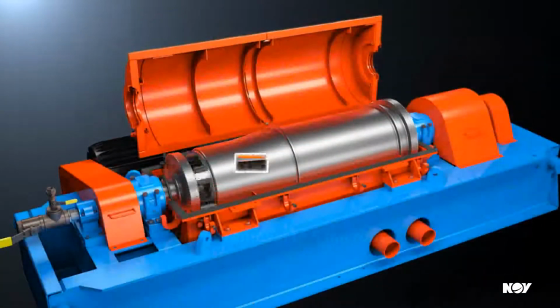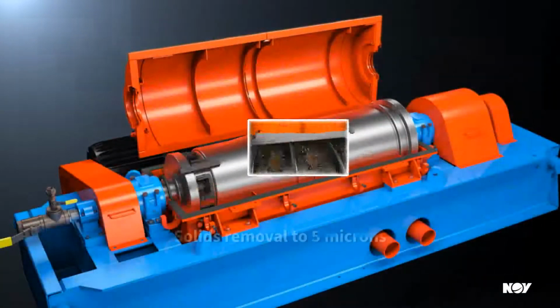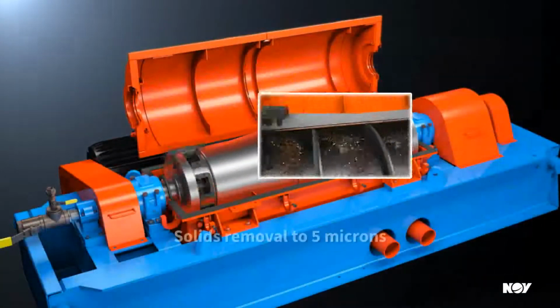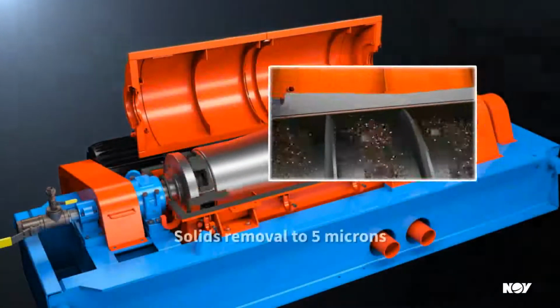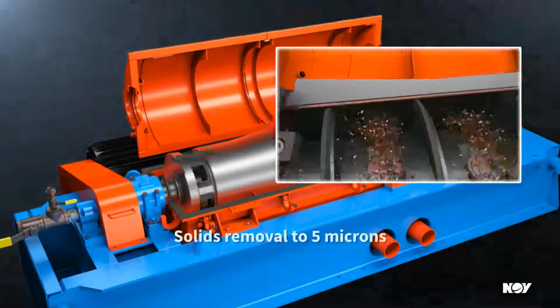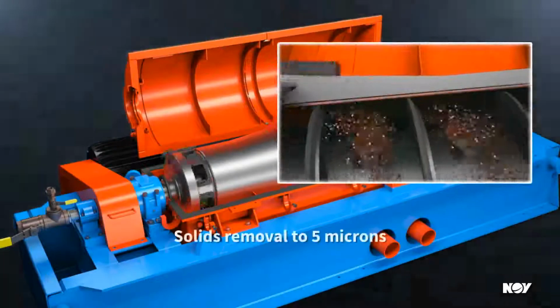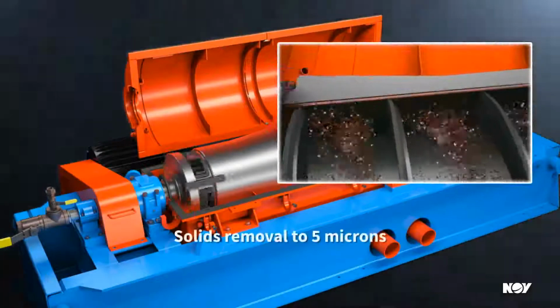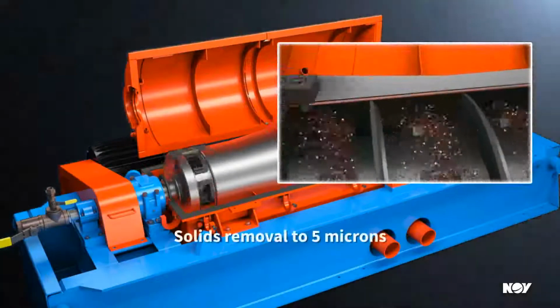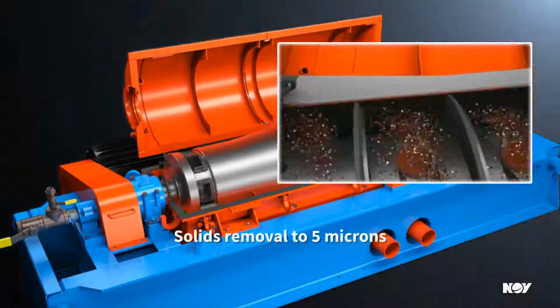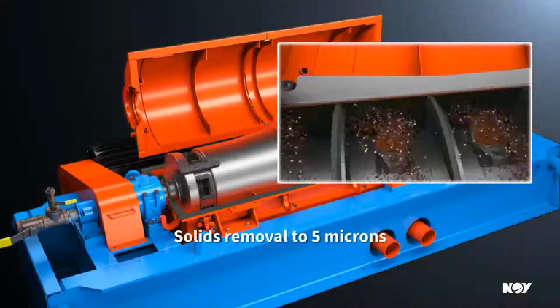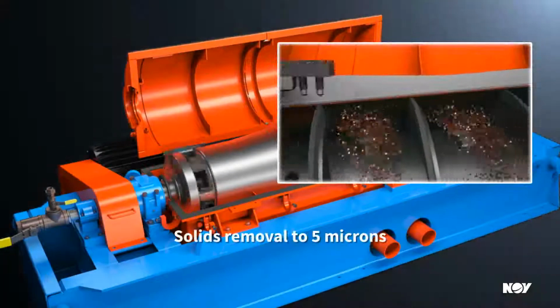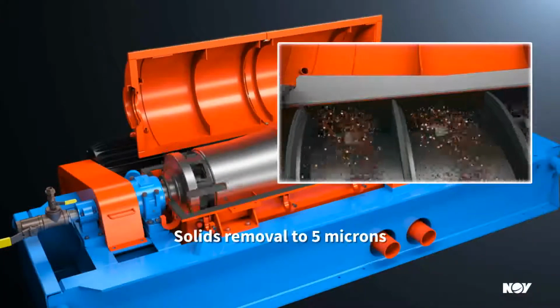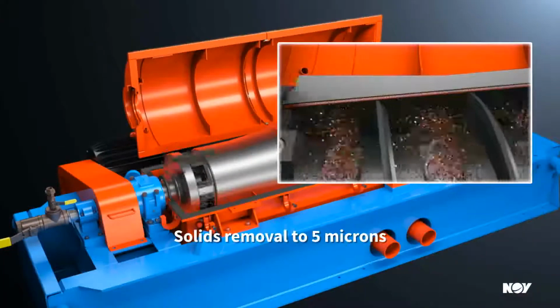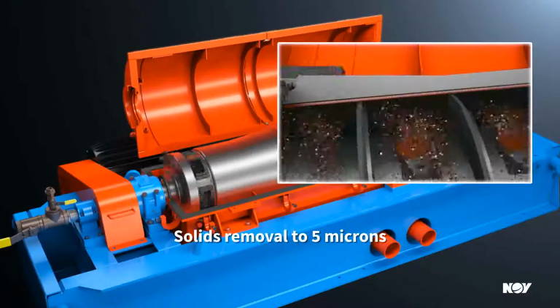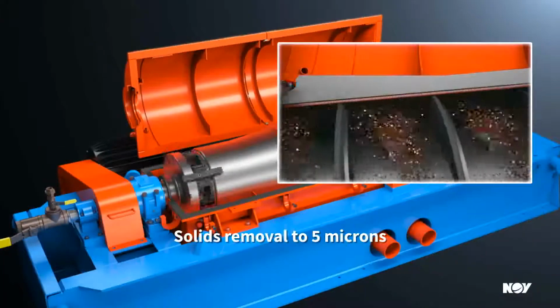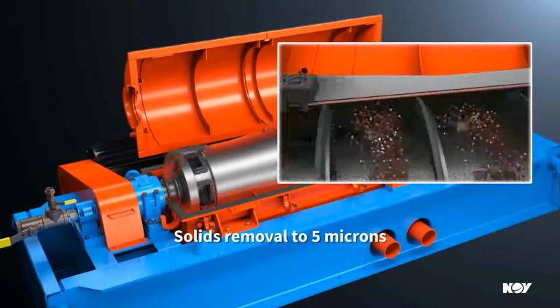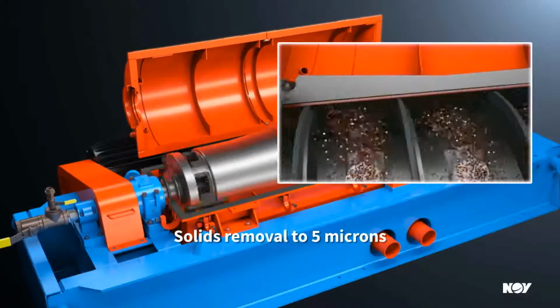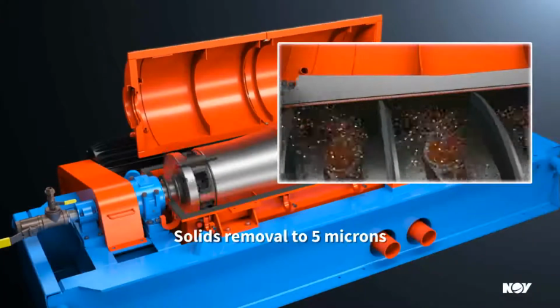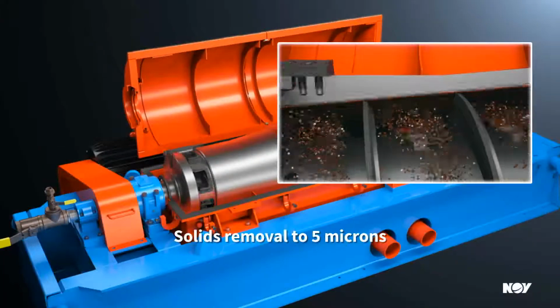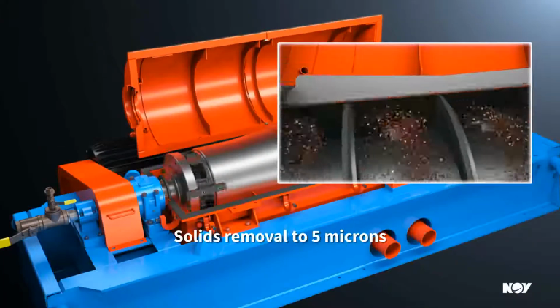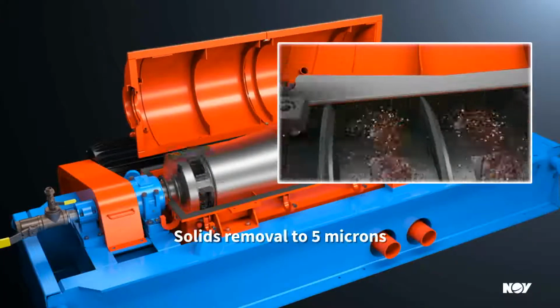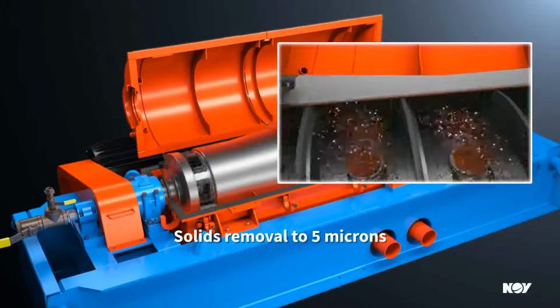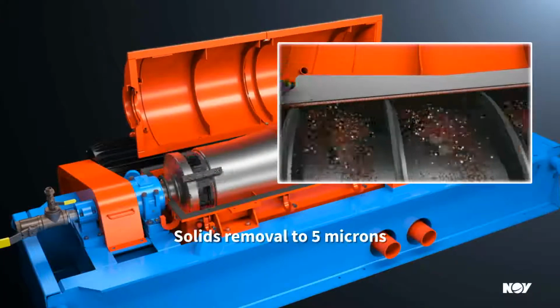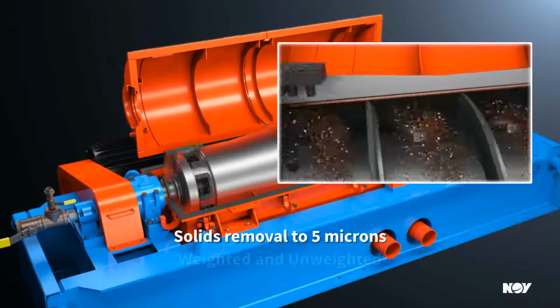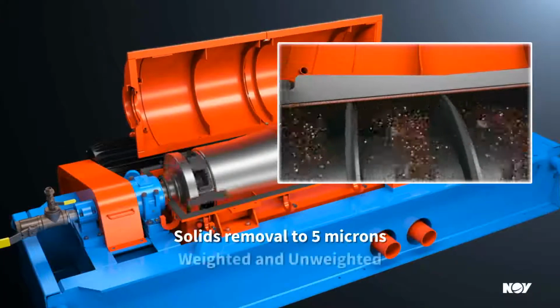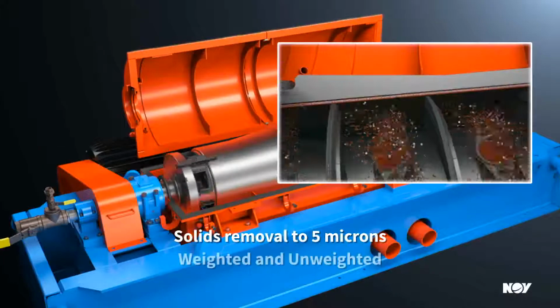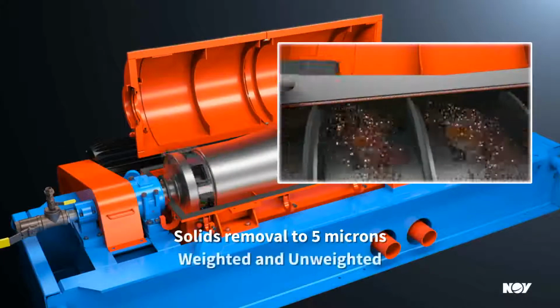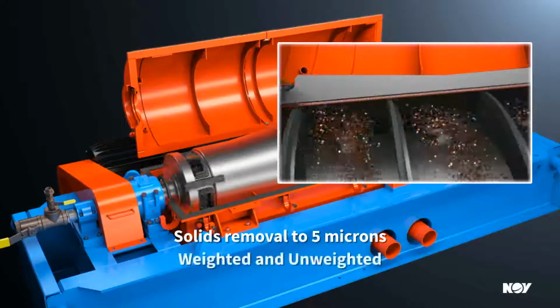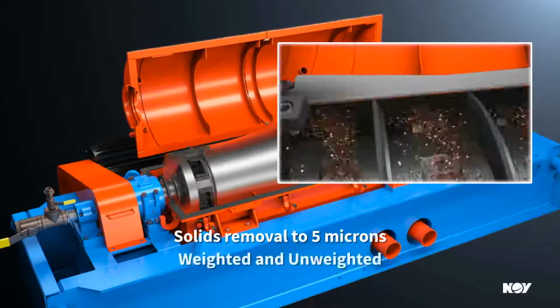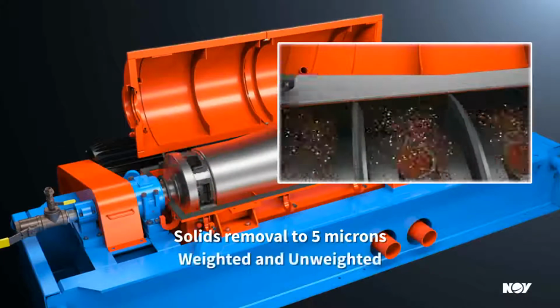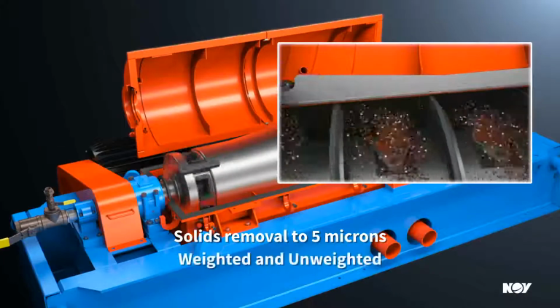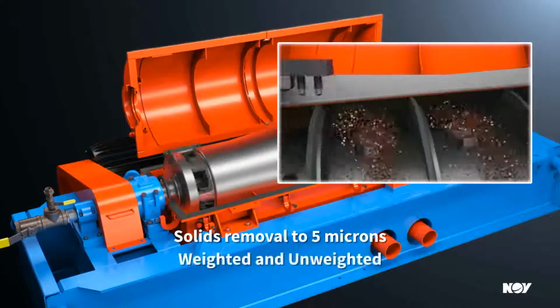The HS2172 removes ultra-fine solids as small as 5 microns from all oil and water-based drilling fluids, both weighted and unweighted.